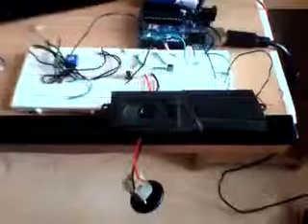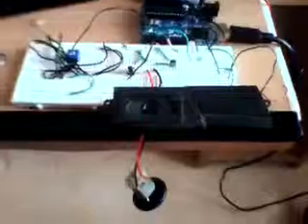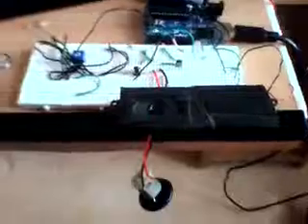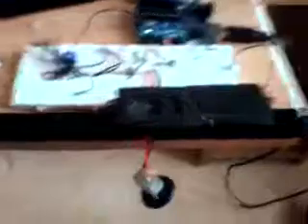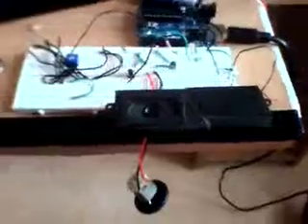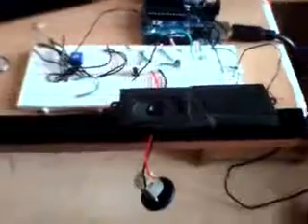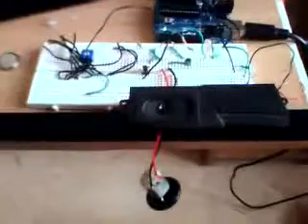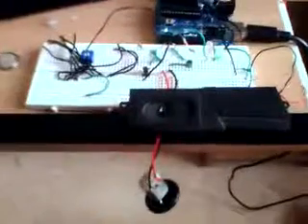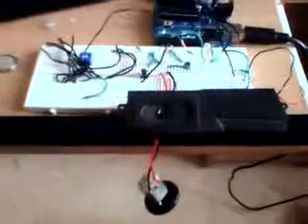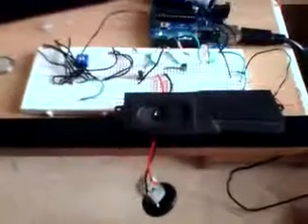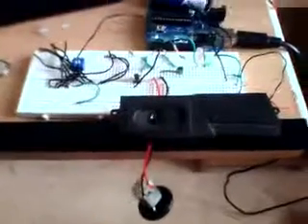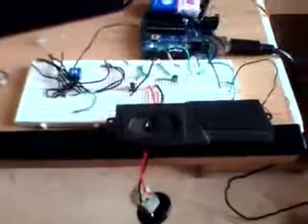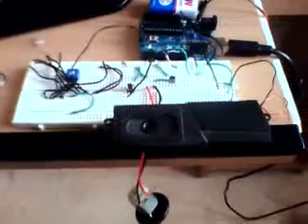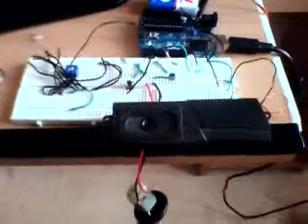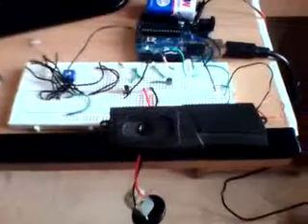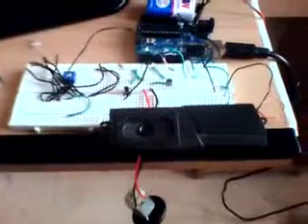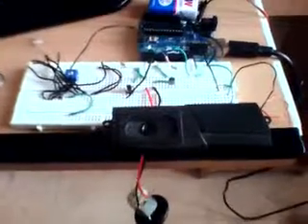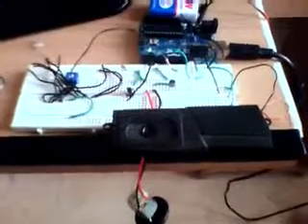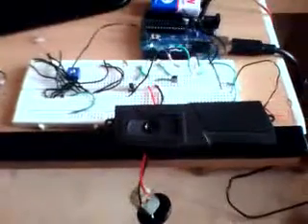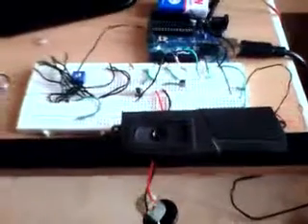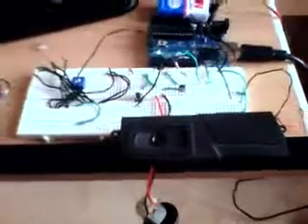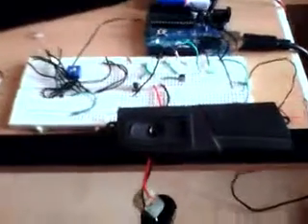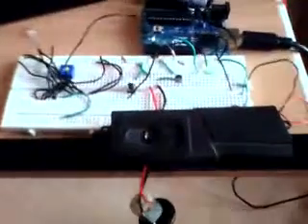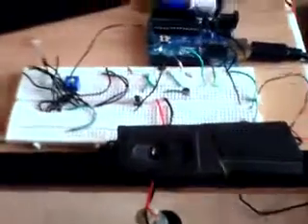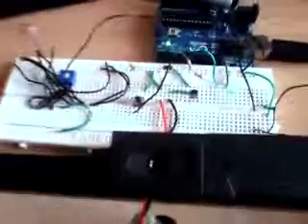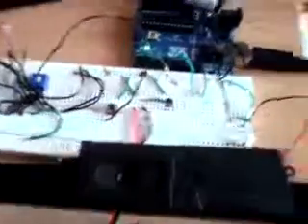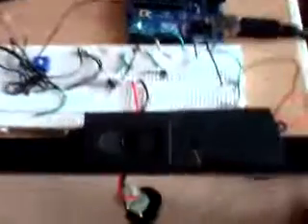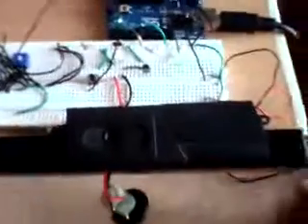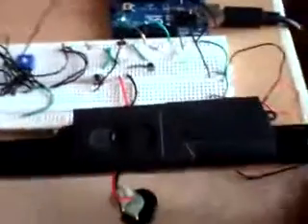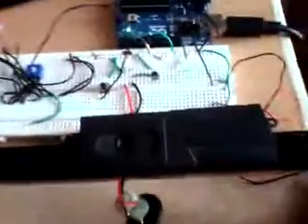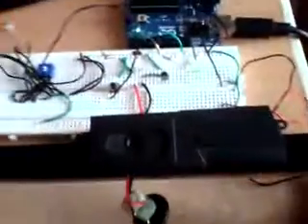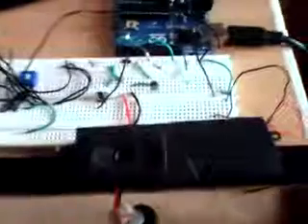Today I'm going to show you the not-protecting door lock. This is a prototype.